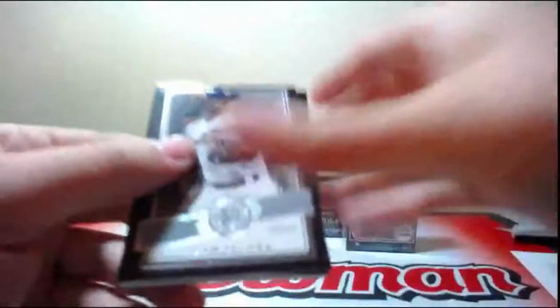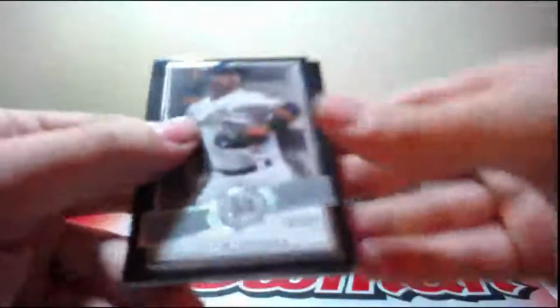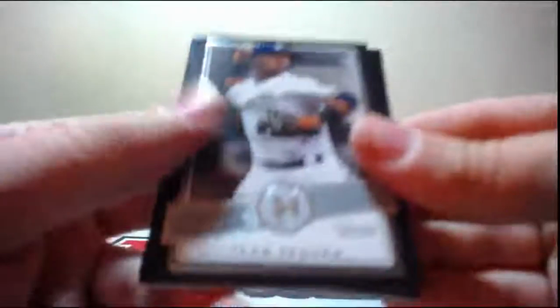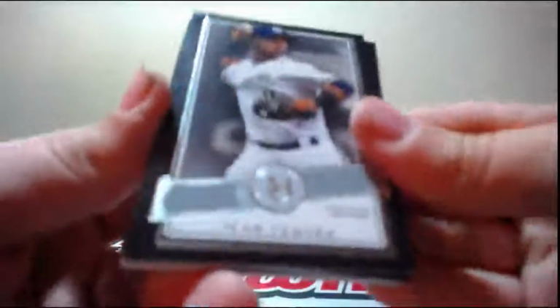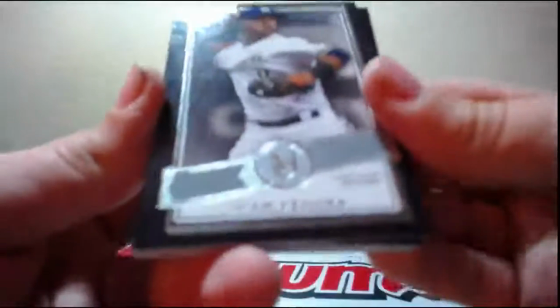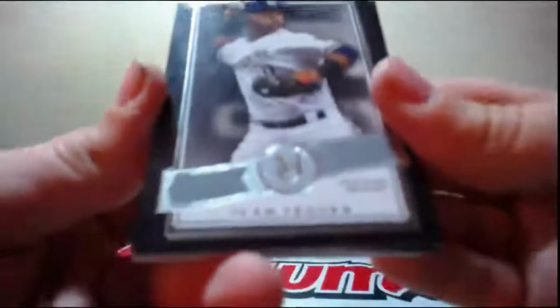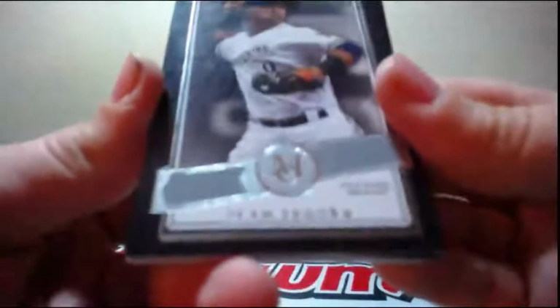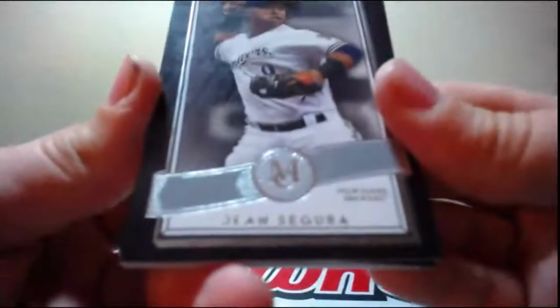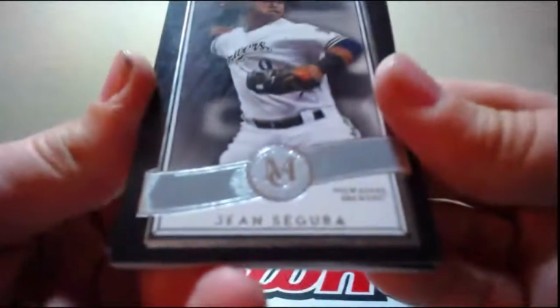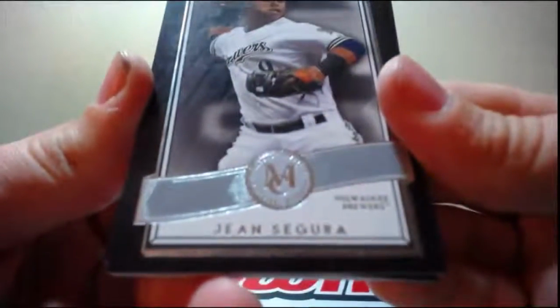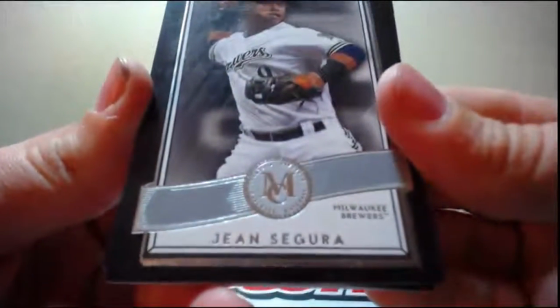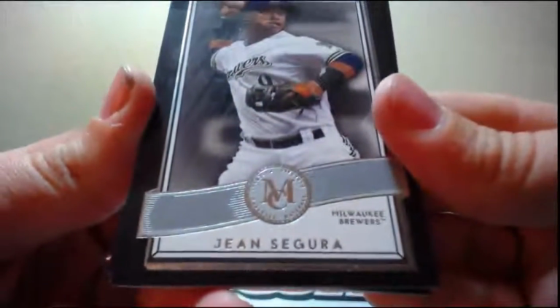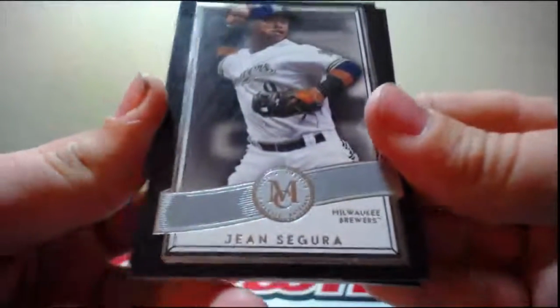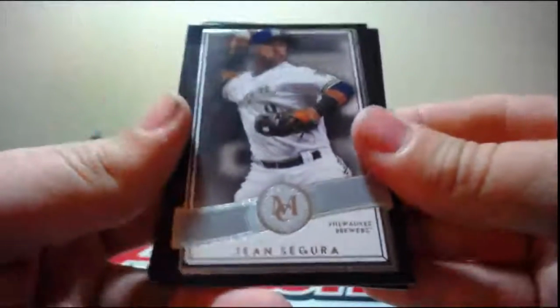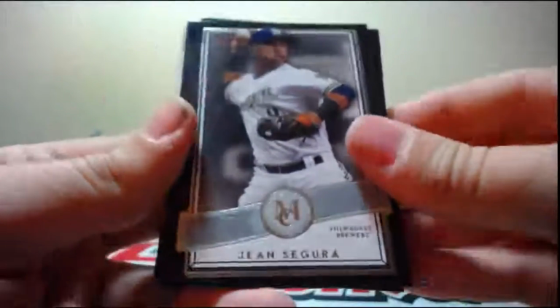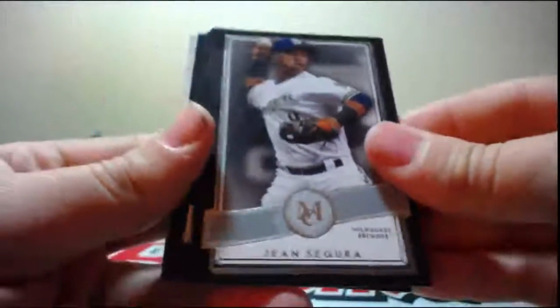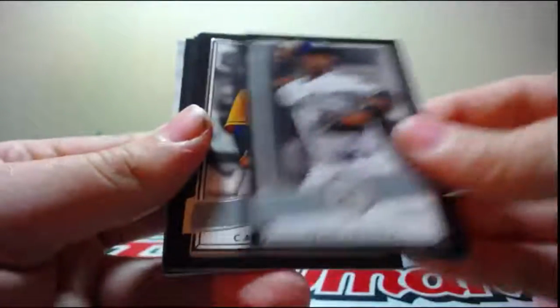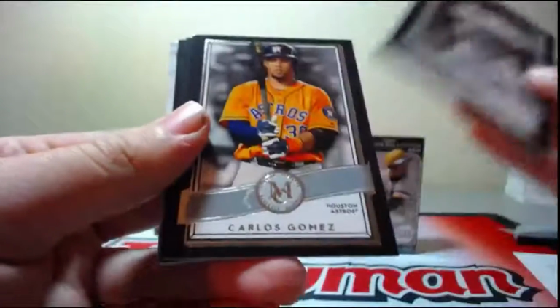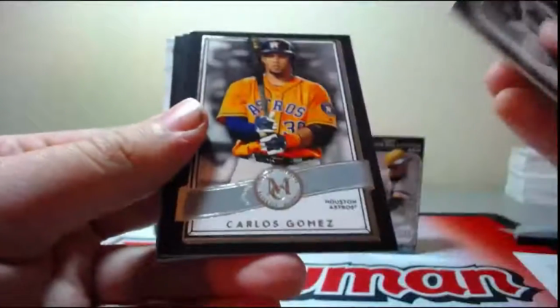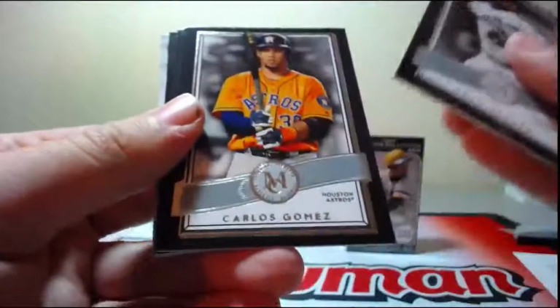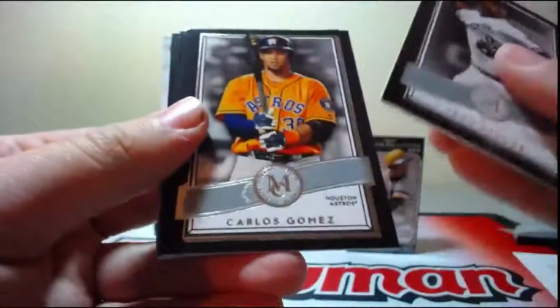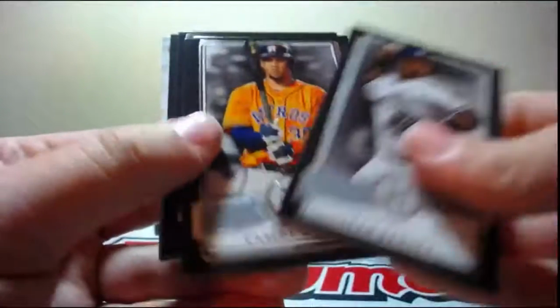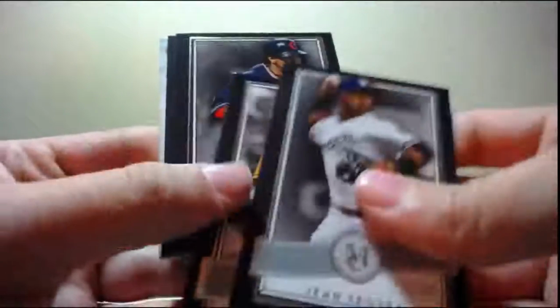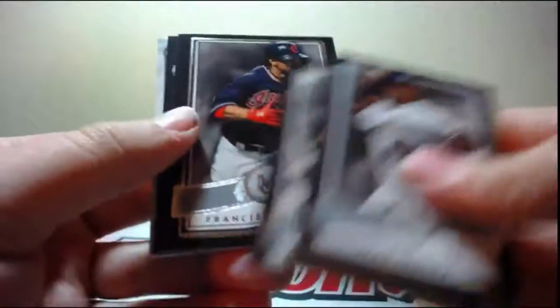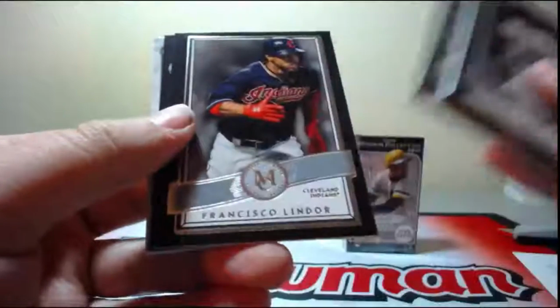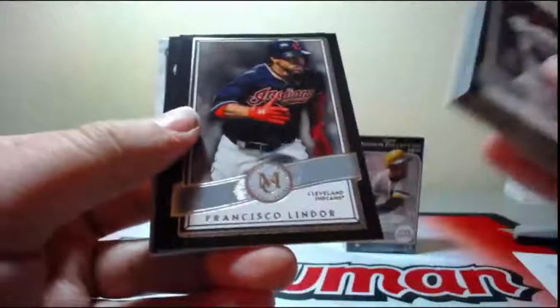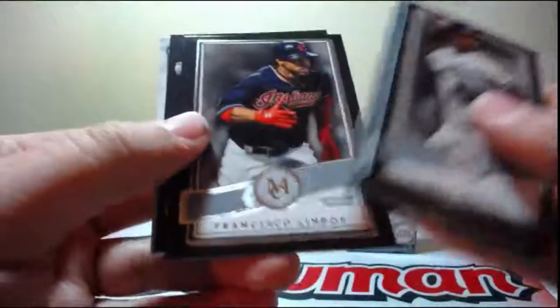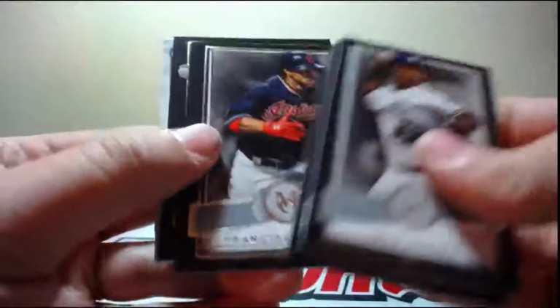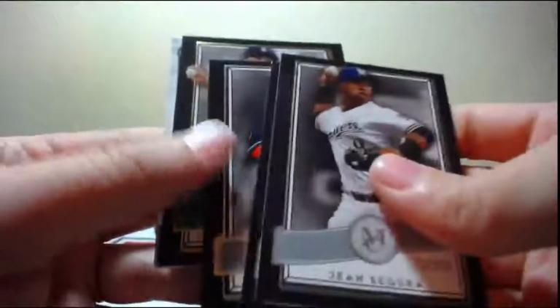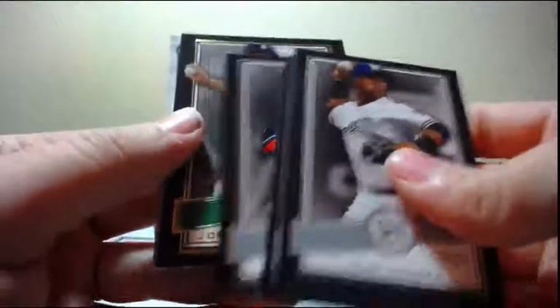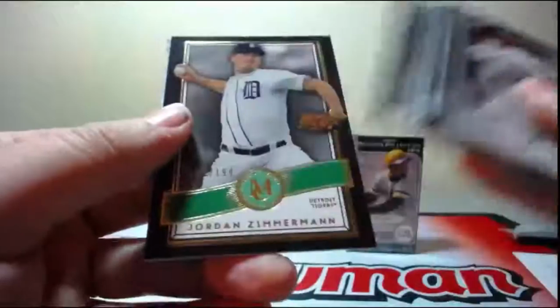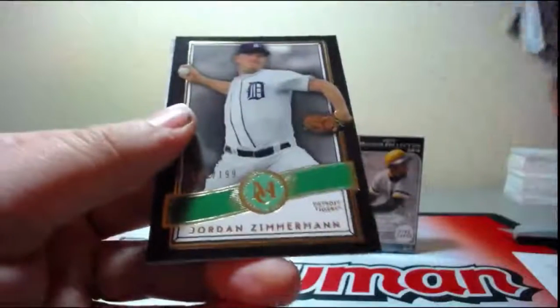Some base. Conforto rookie and a copper. Gene Segura copper. And this is going to be one of the sideways ones again - another National. It's Trea Turner for Baka Baka. Trea Turner out of 299 - rookie autograph, on card. So these should have two relics. Gene. We got Gene again. Carlos Gomez. Lindor.